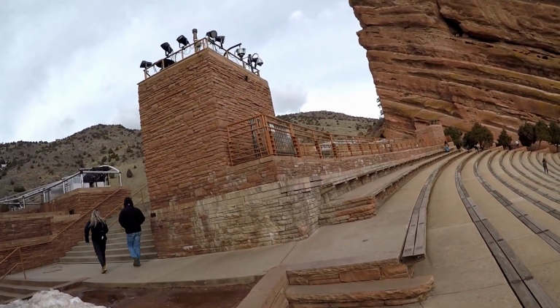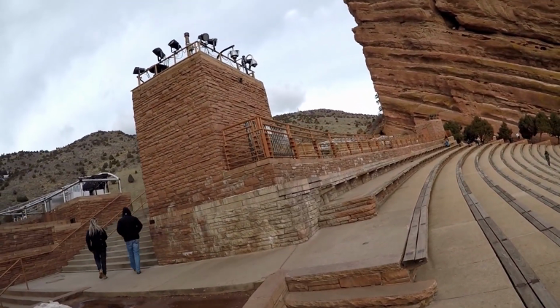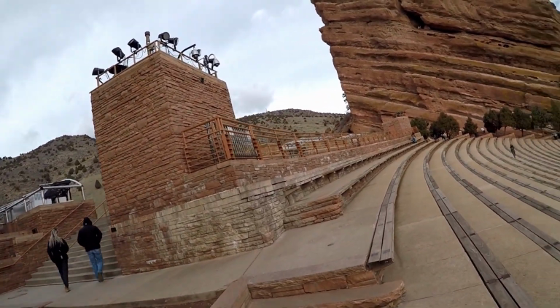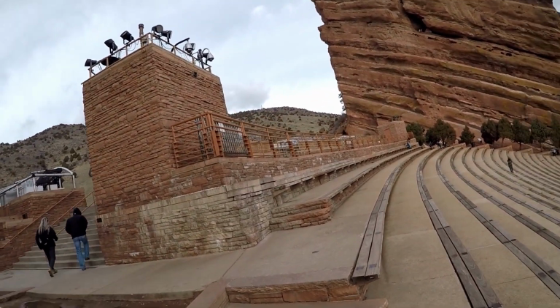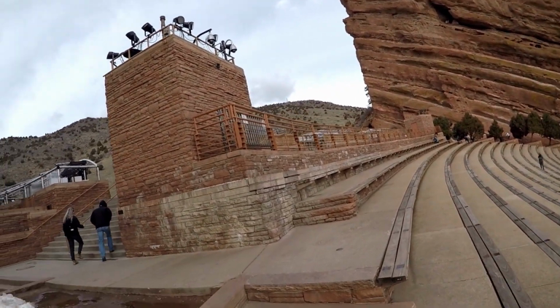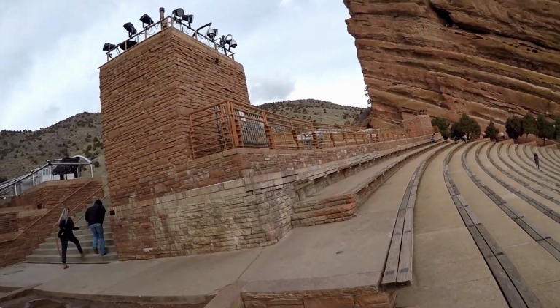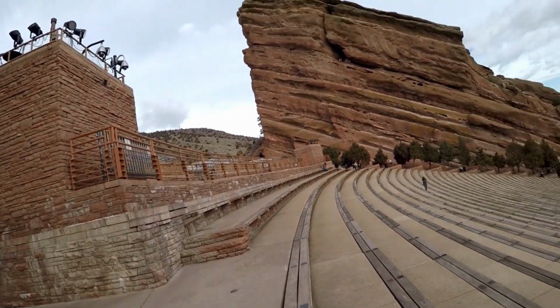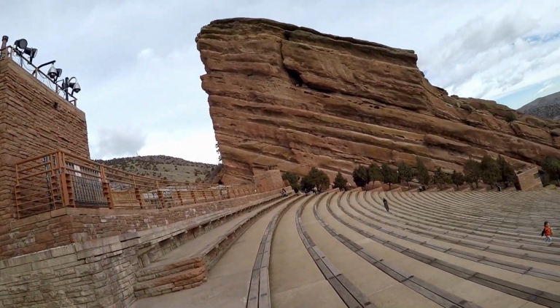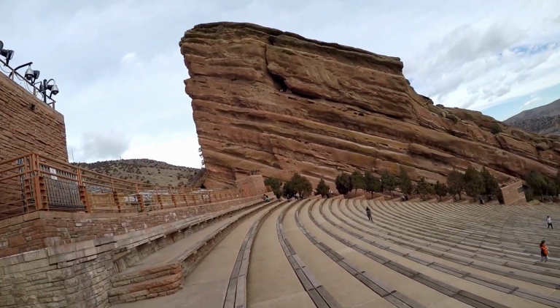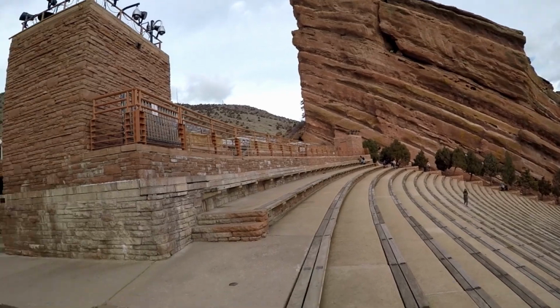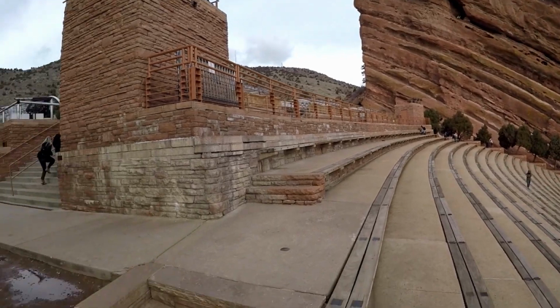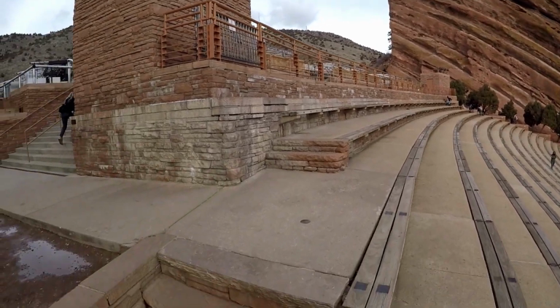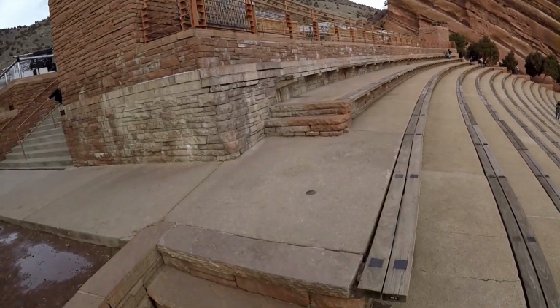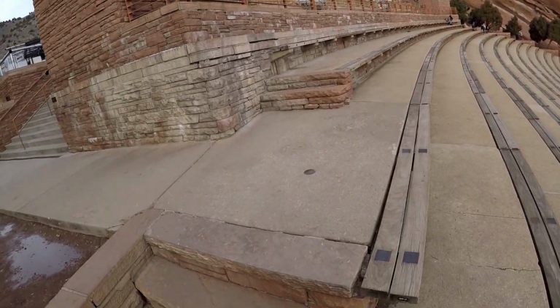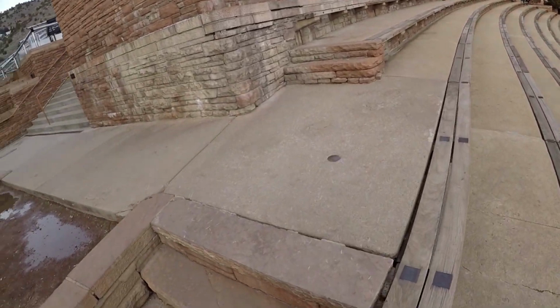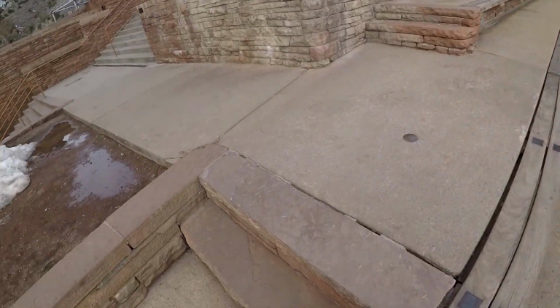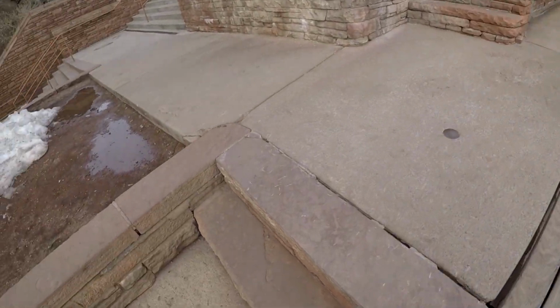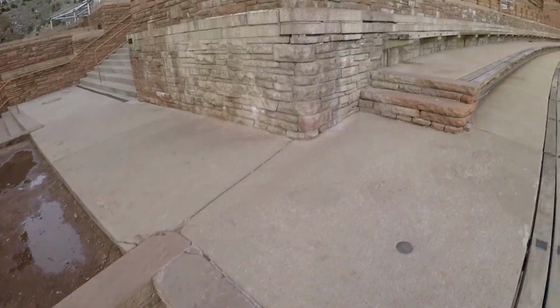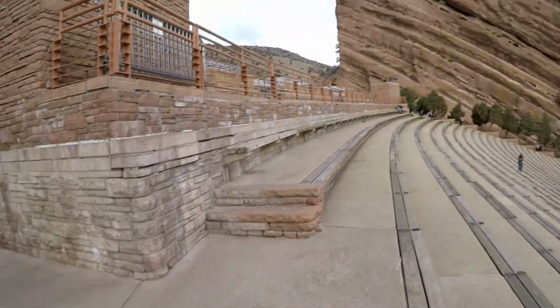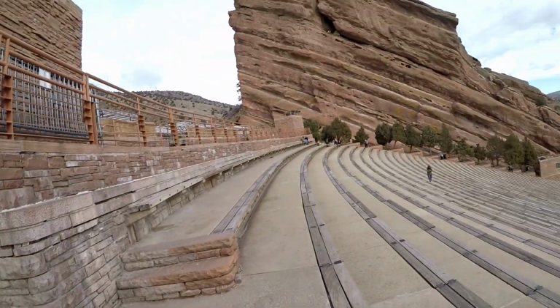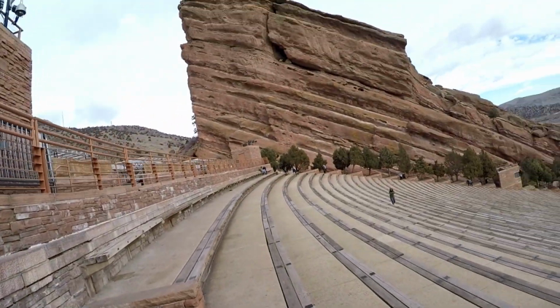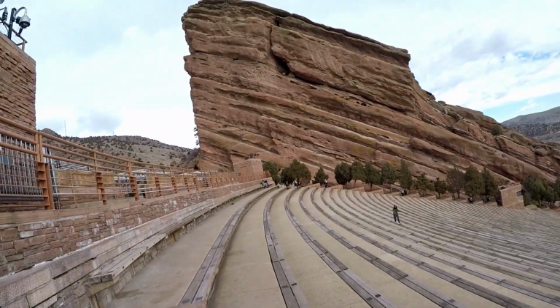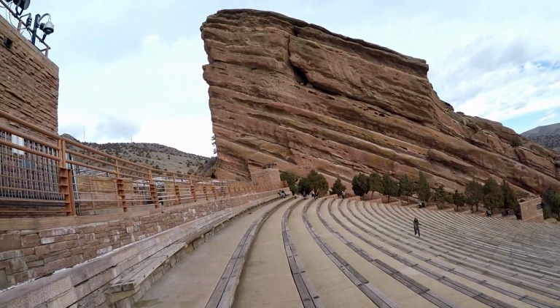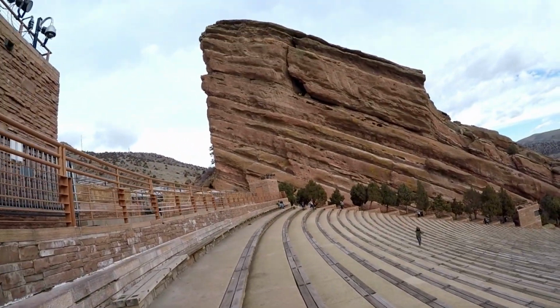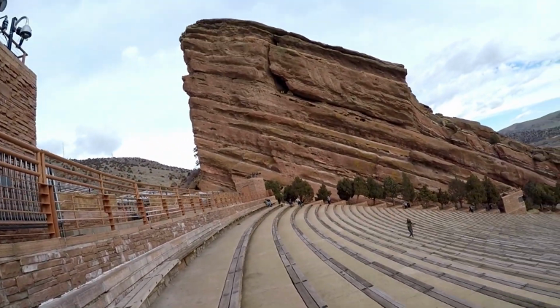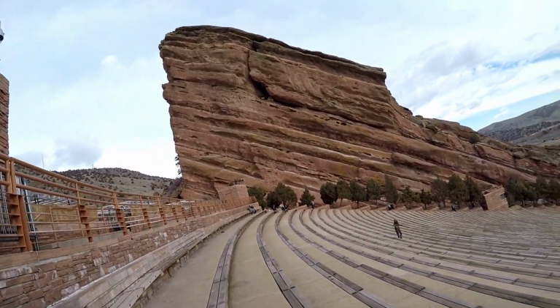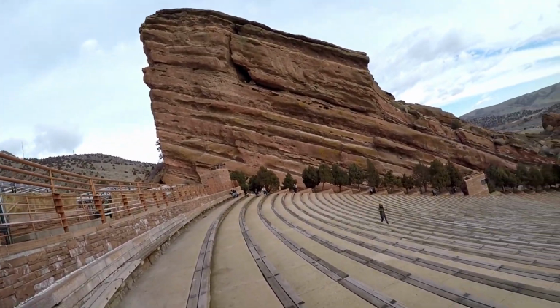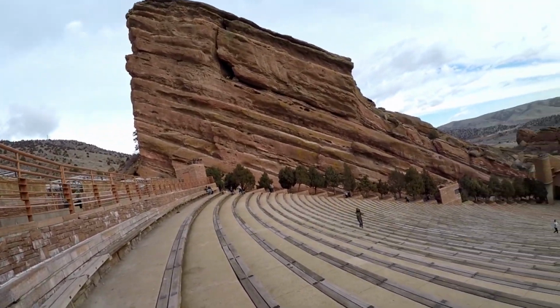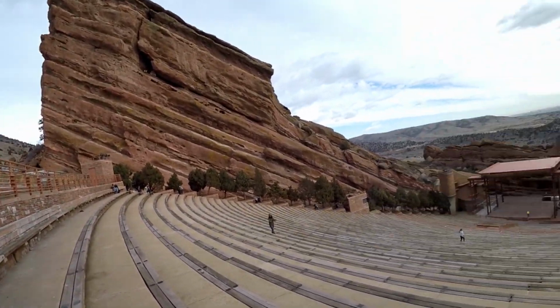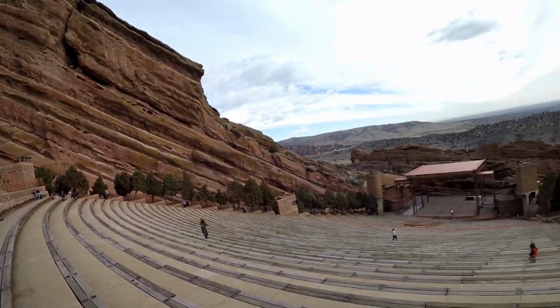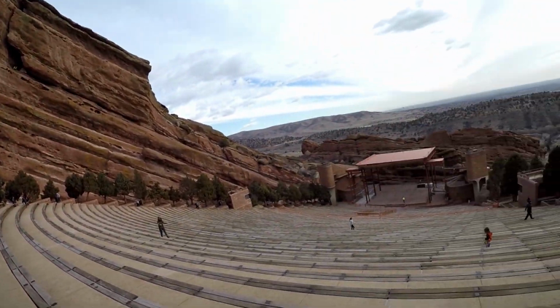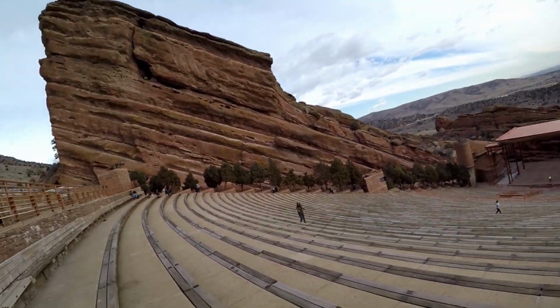We've been there for a few concerts and Movie on the Rocks — Movie on the Rocks, I guess it is. Pretty incredible.